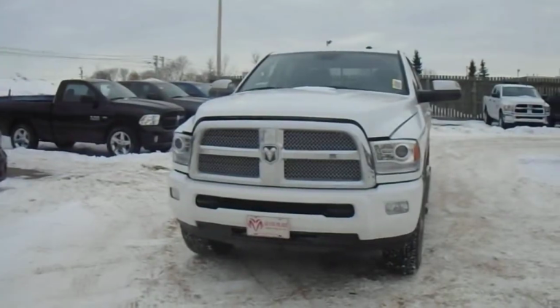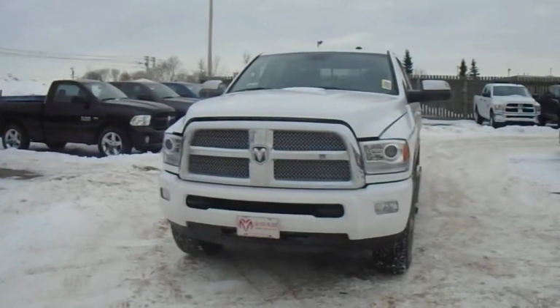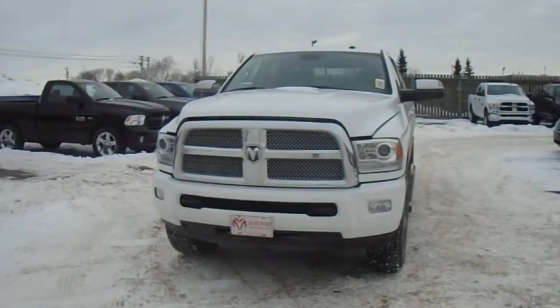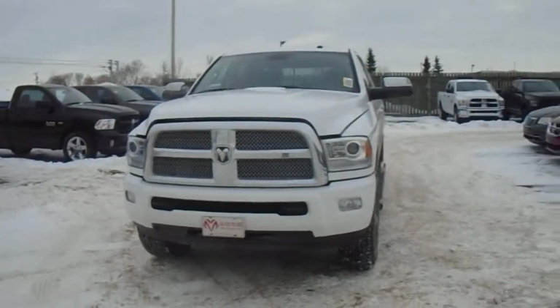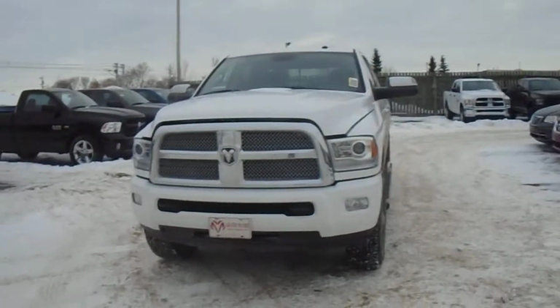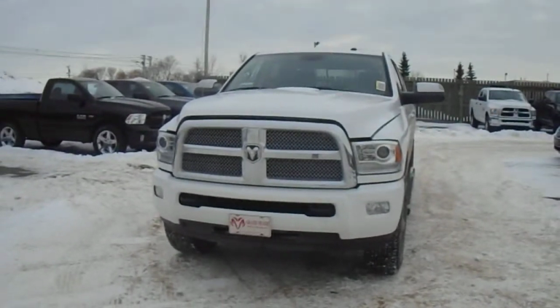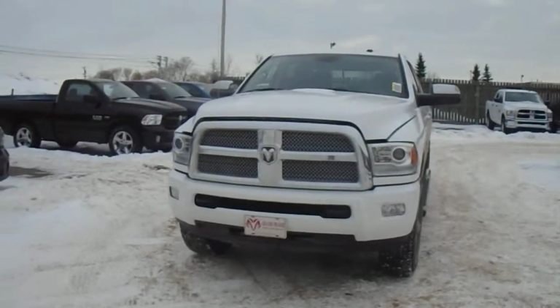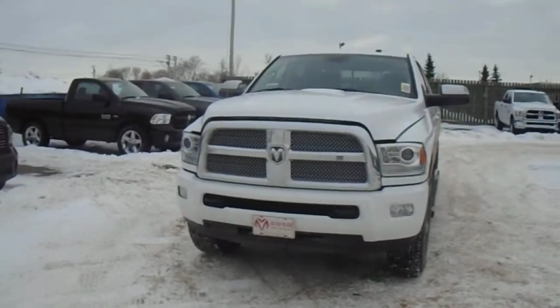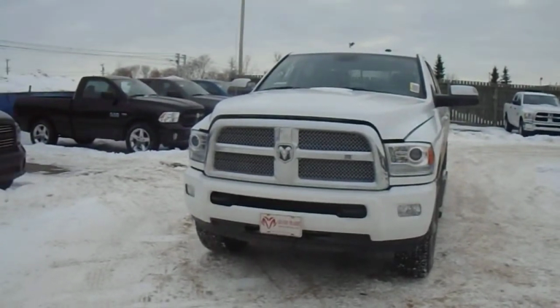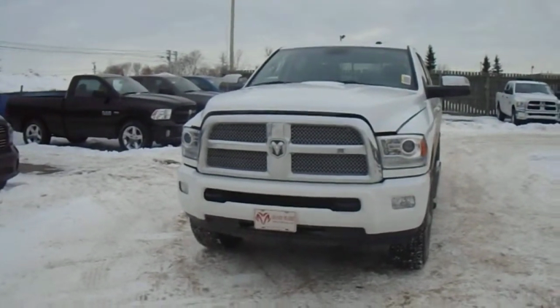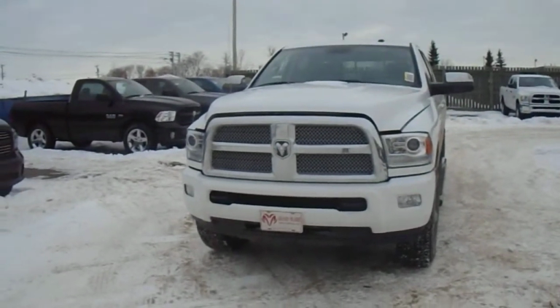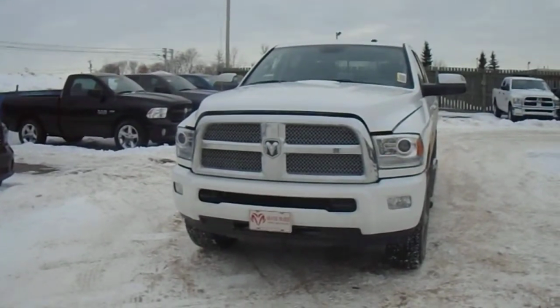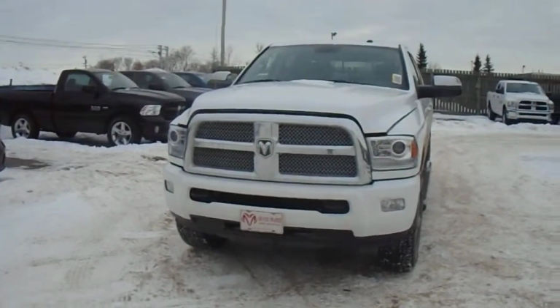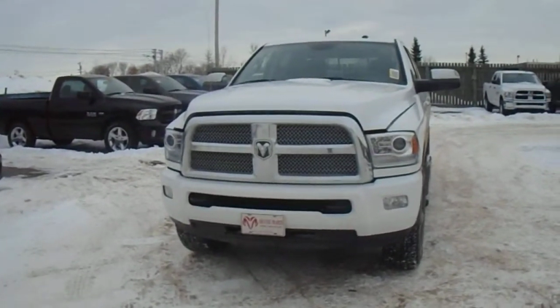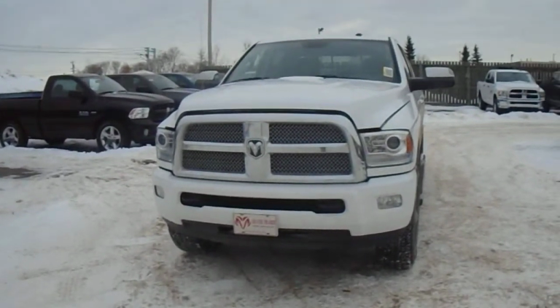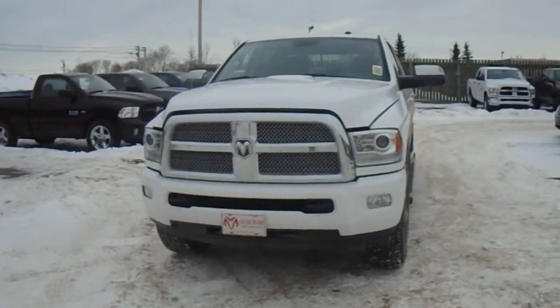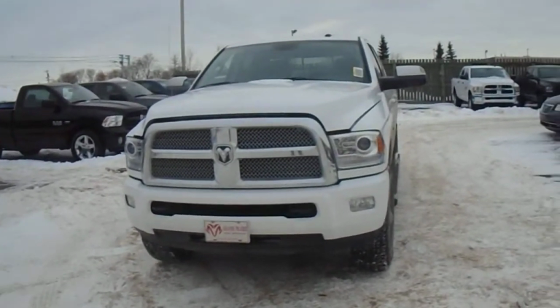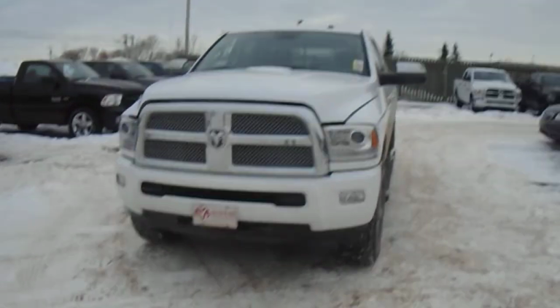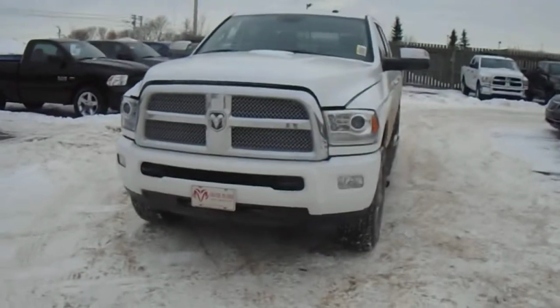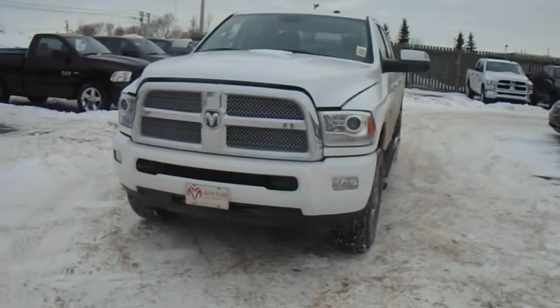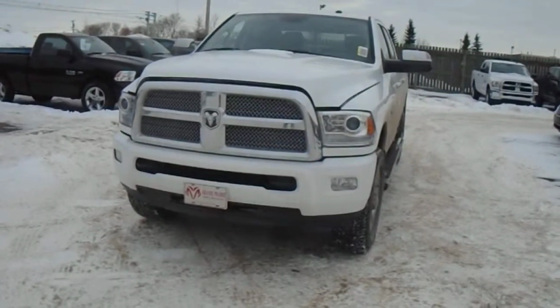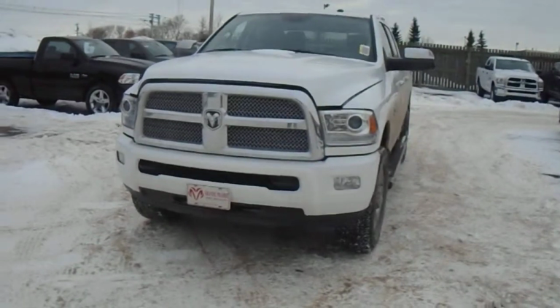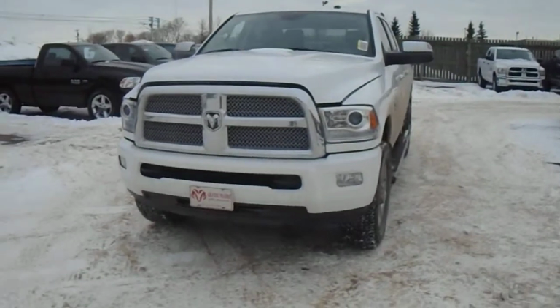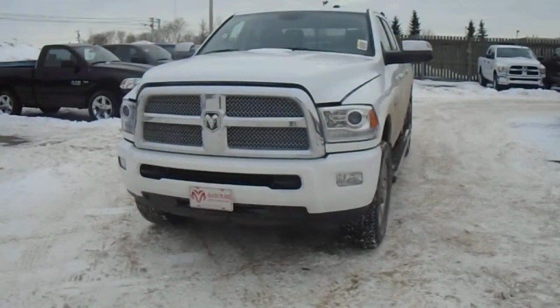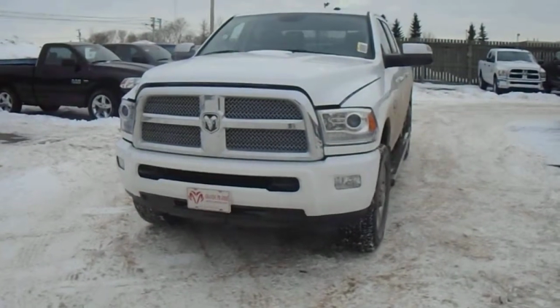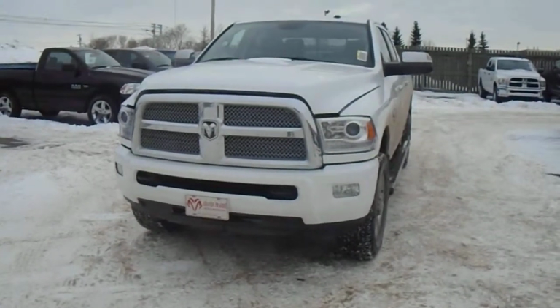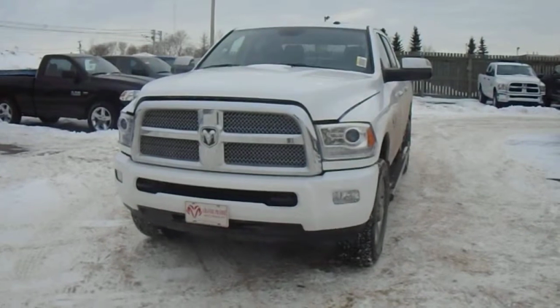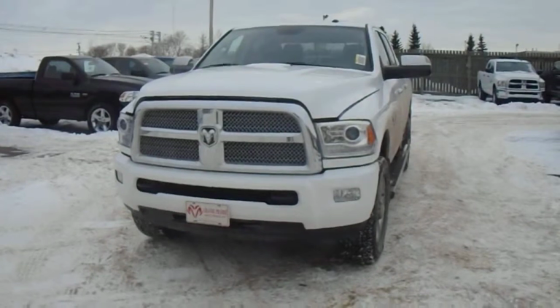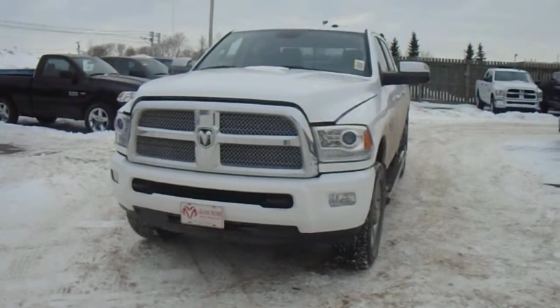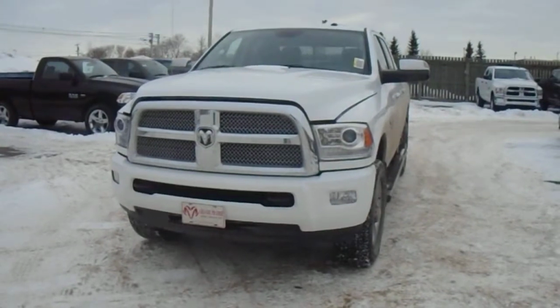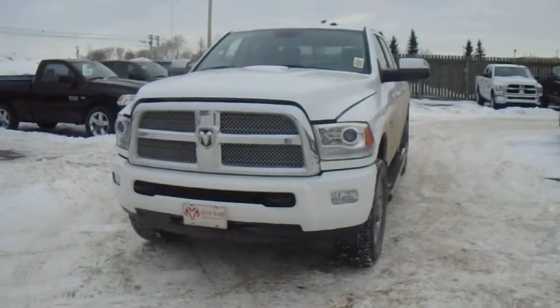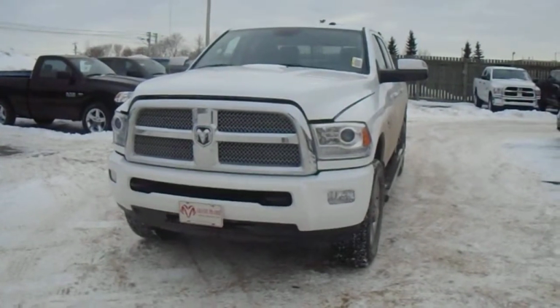Hey Leo, Coleman here at Londonderry Dodge, just taking a look at the Ram 3500 that you requested.